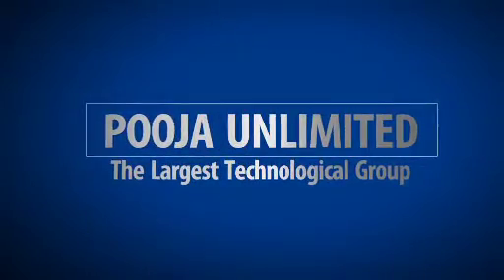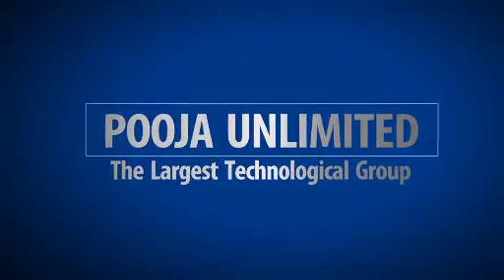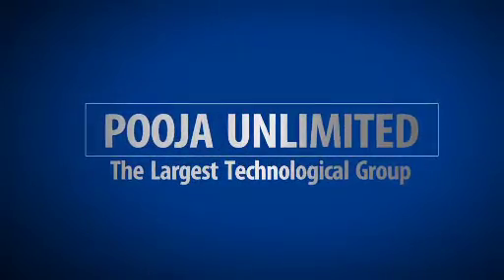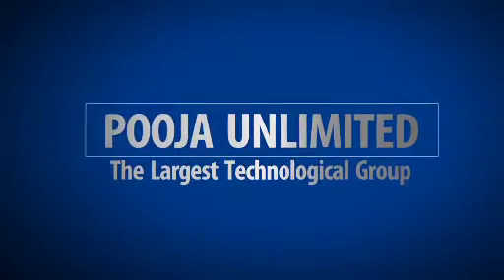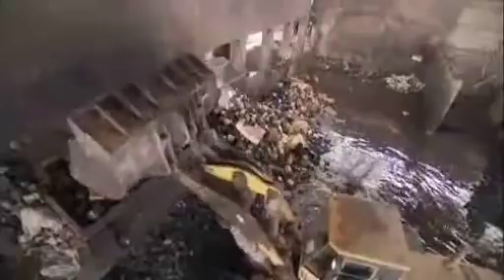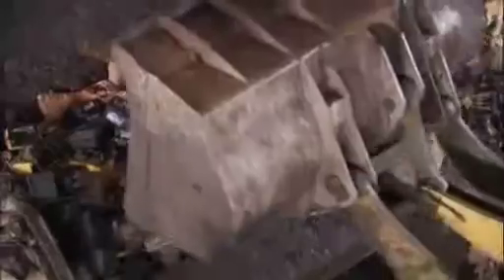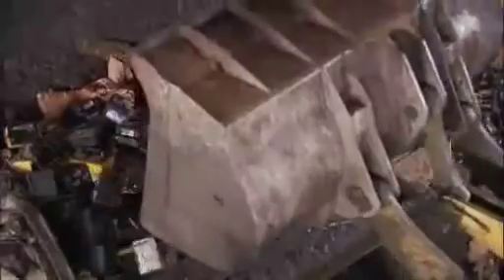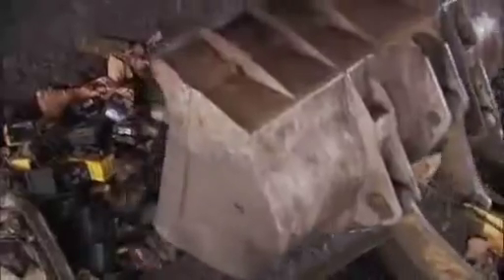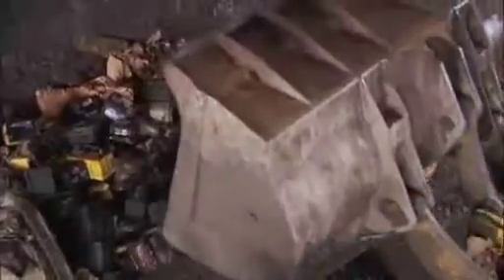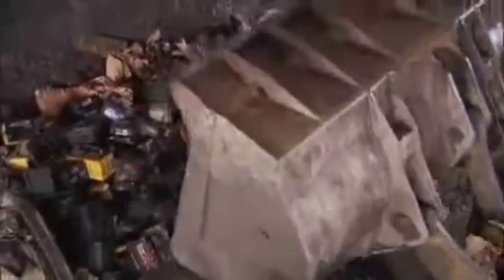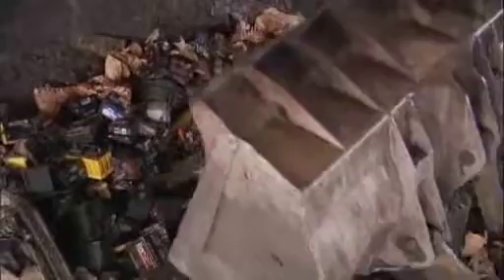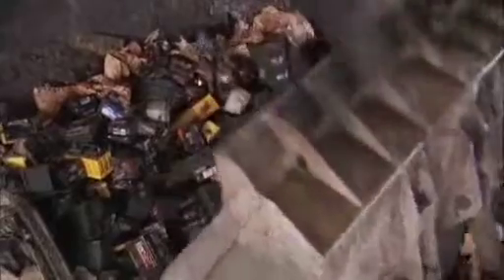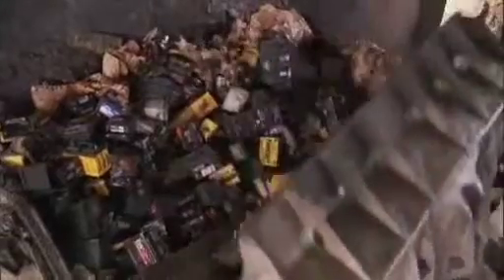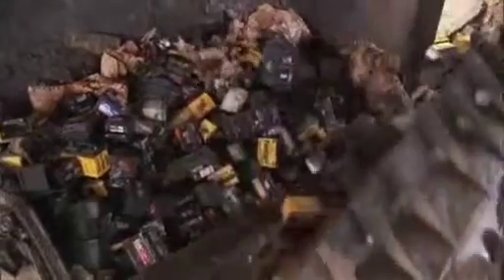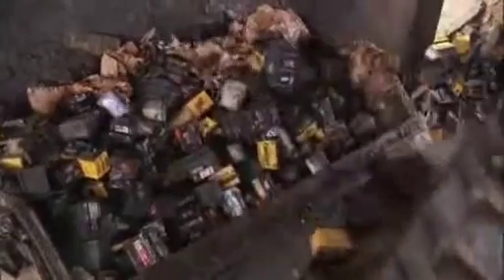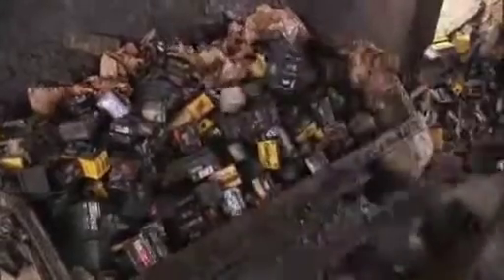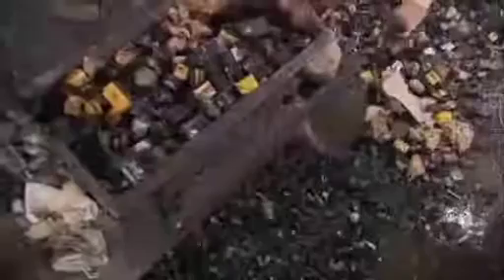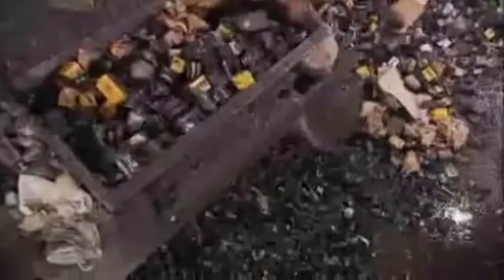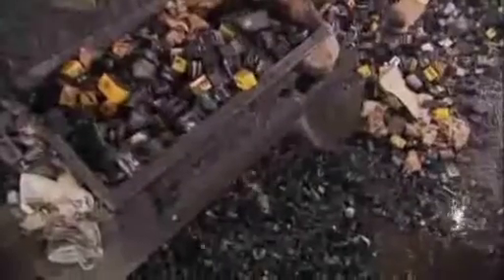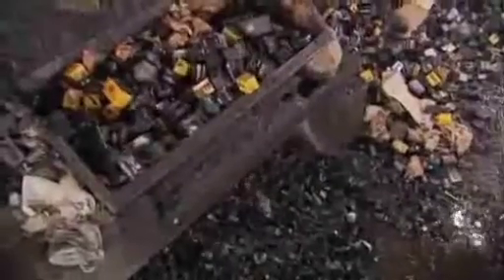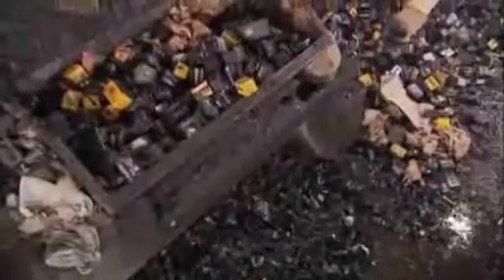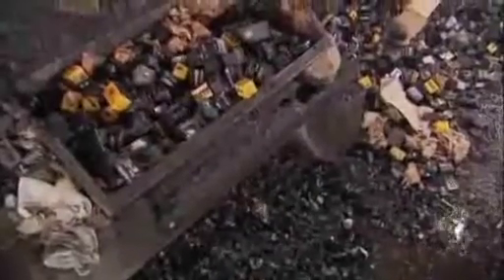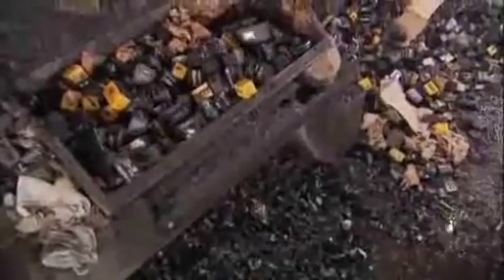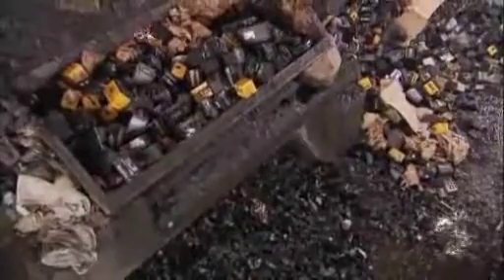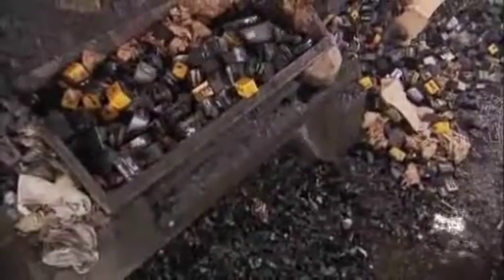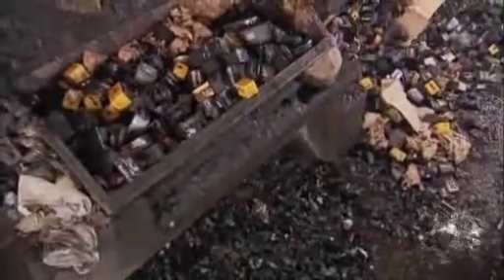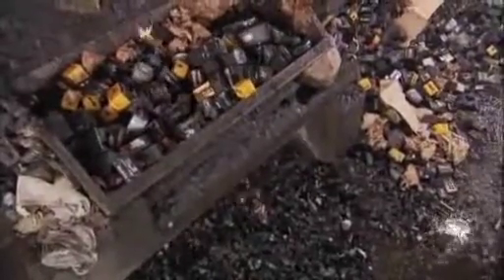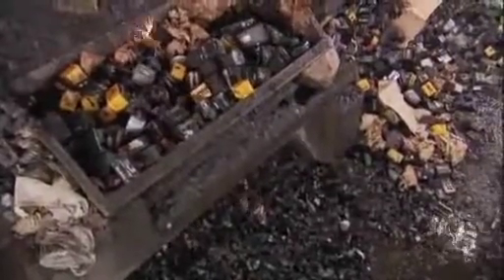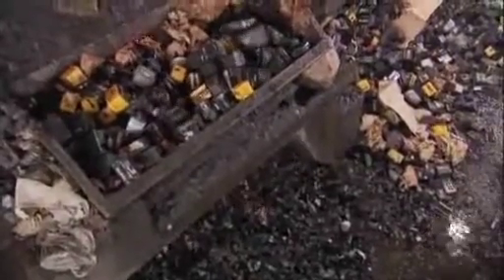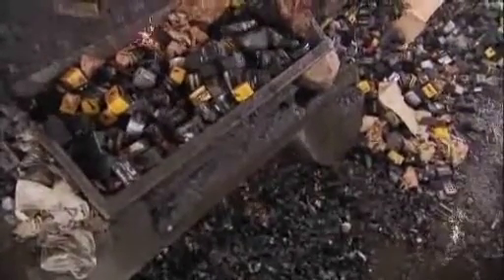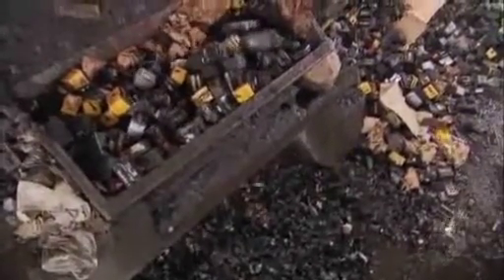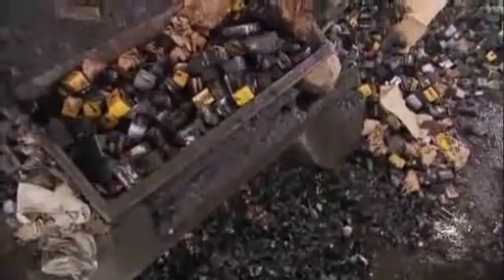It contains almost 20 pounds of lead, a gallon of sulfuric acid, and two pounds of plastic.